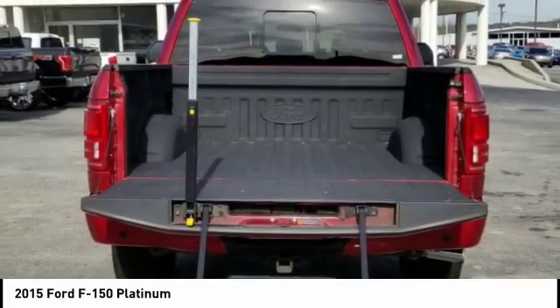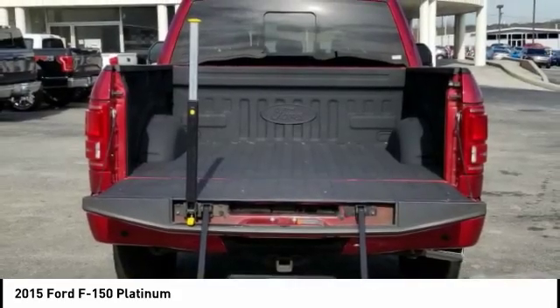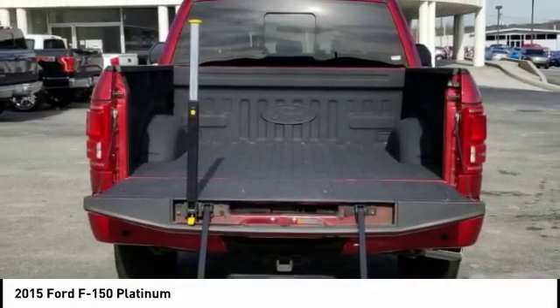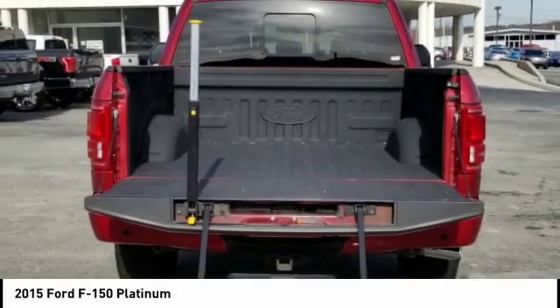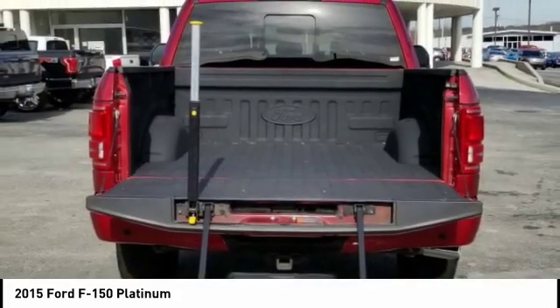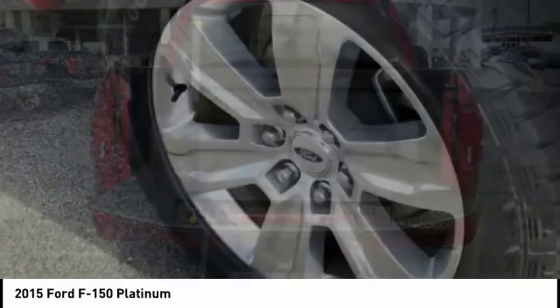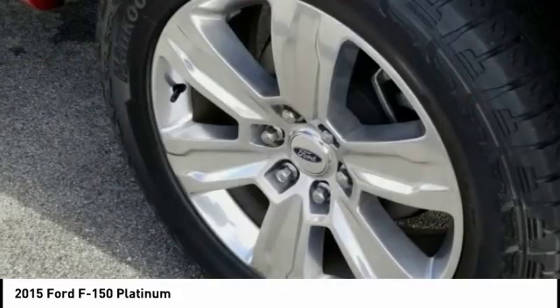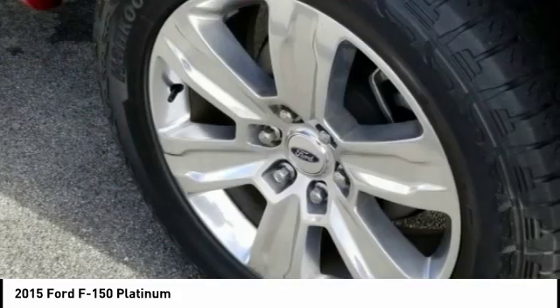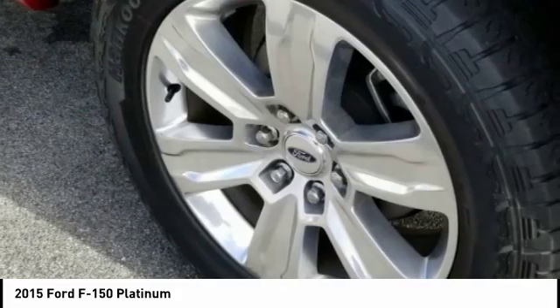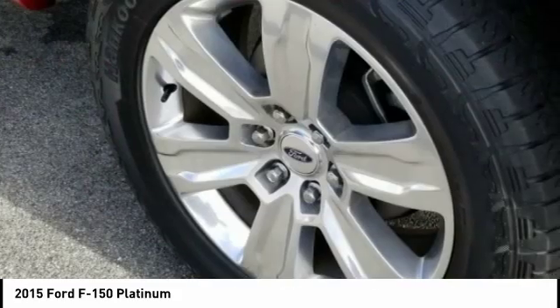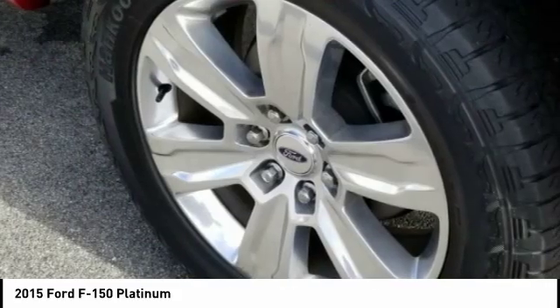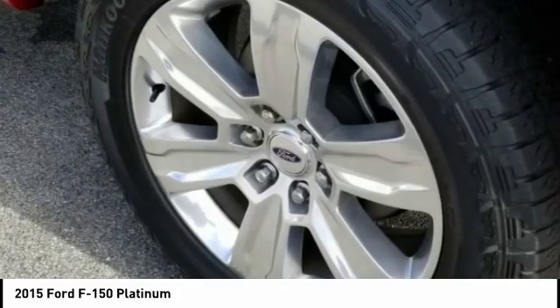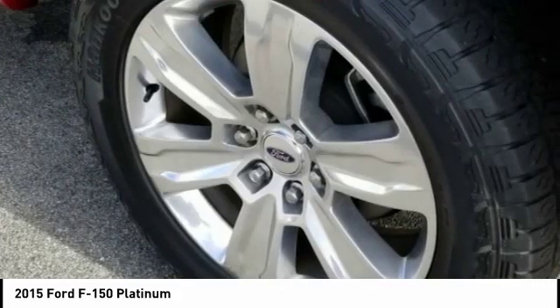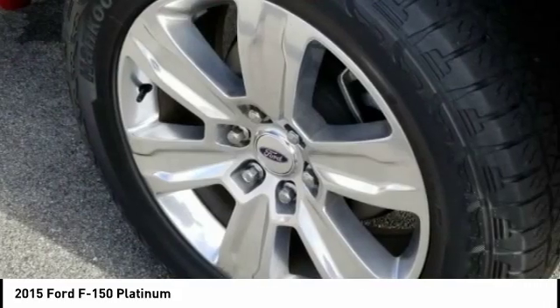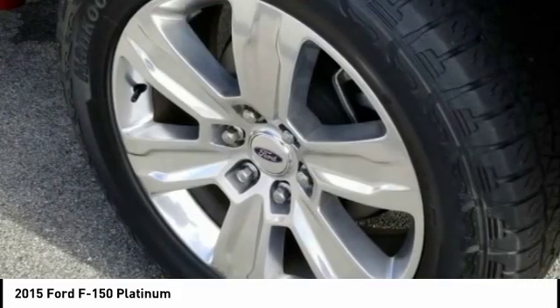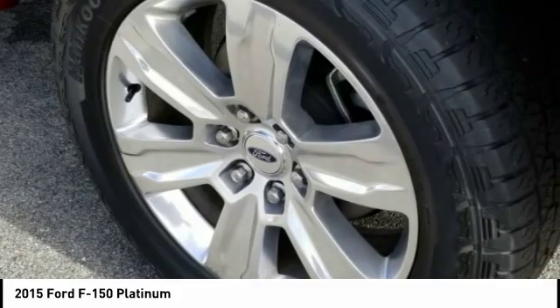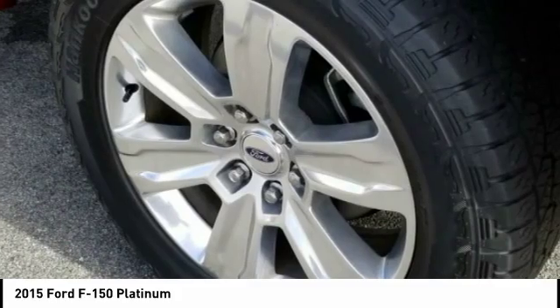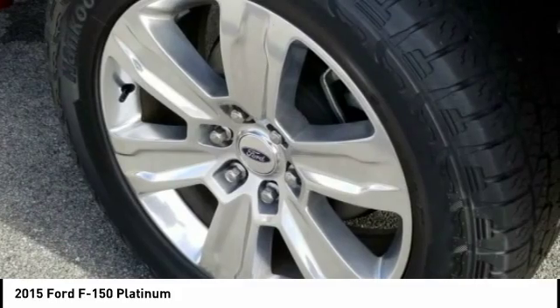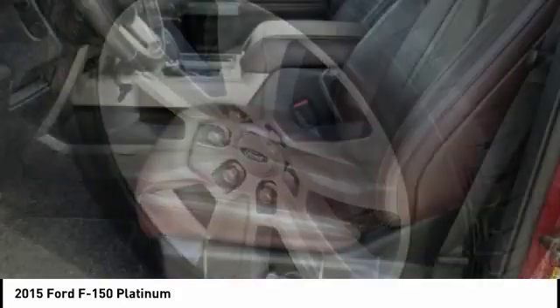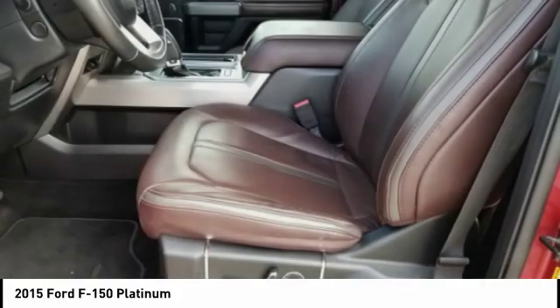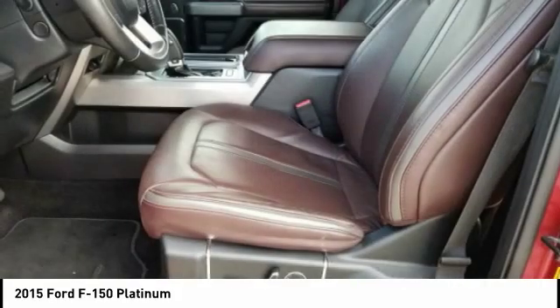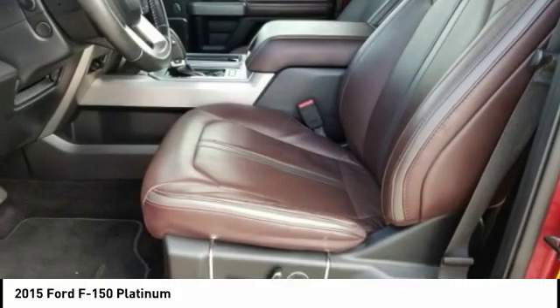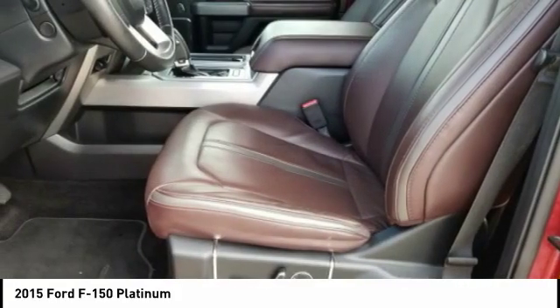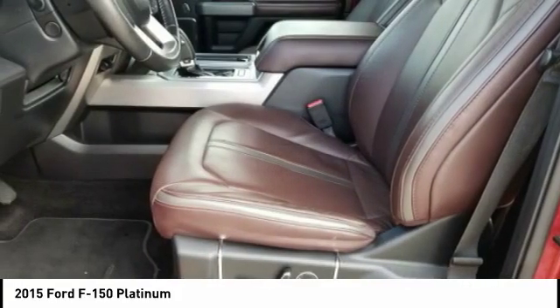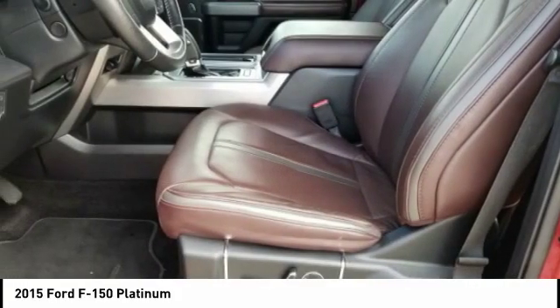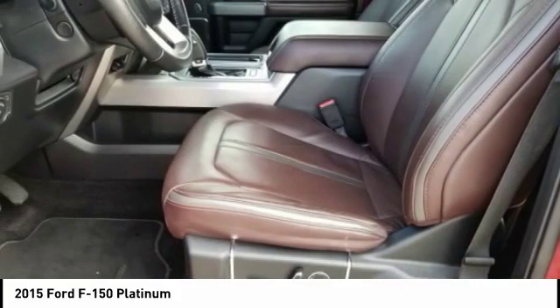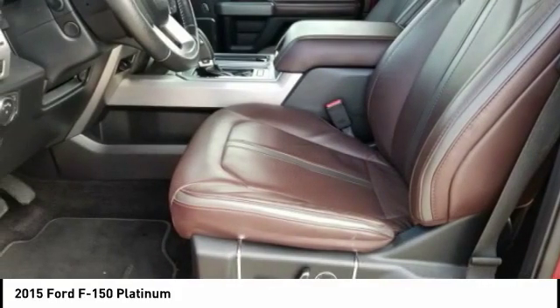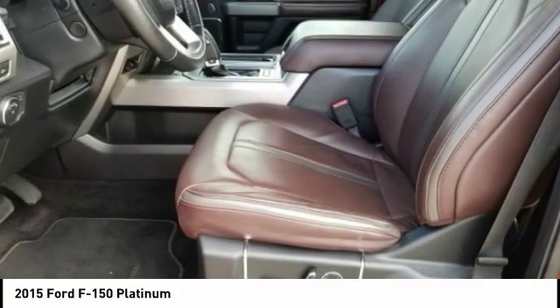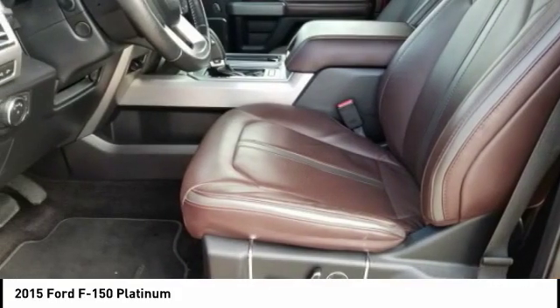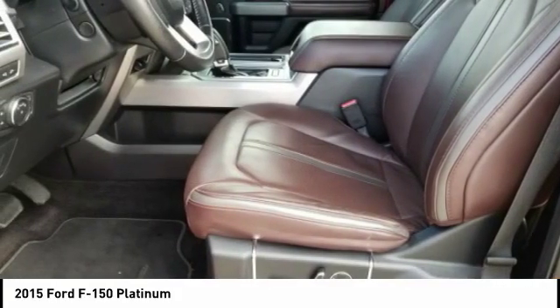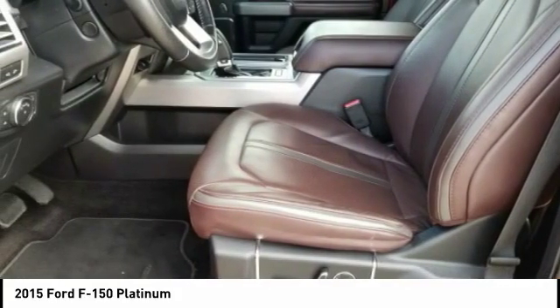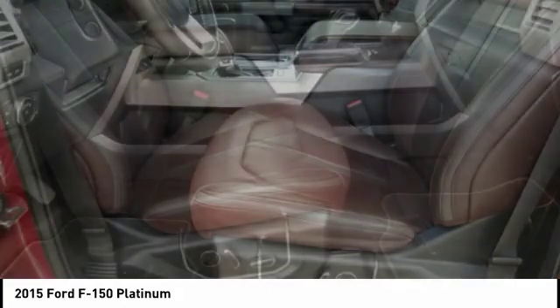Heated steering wheel. This isn't just a vehicle, it's an experience. So stop in for a test drive today.